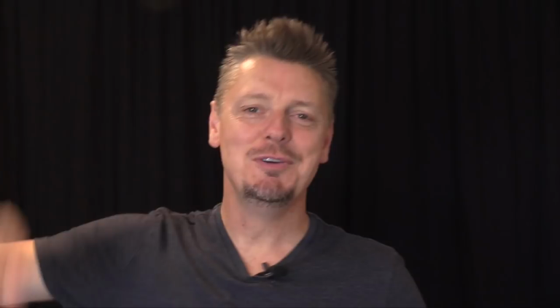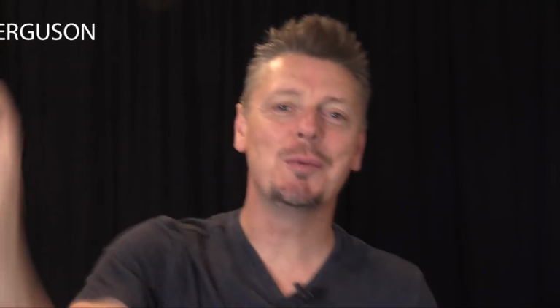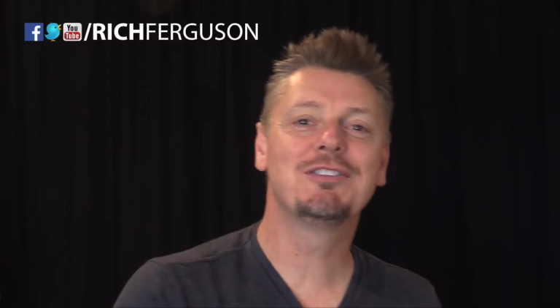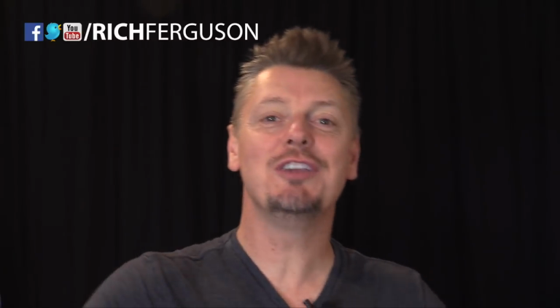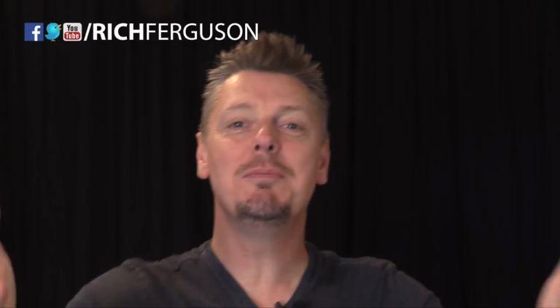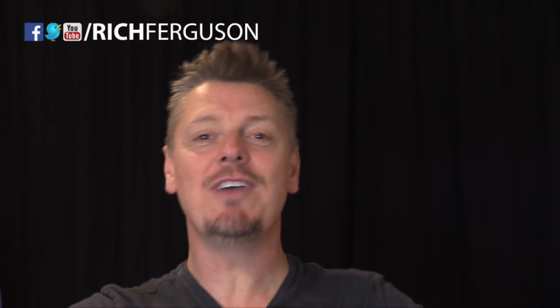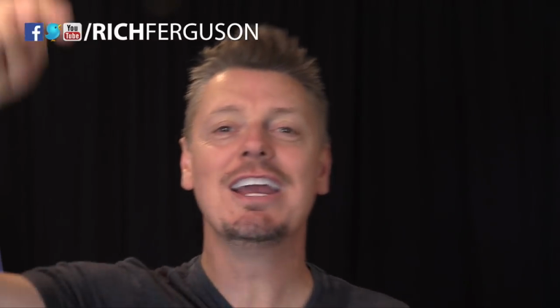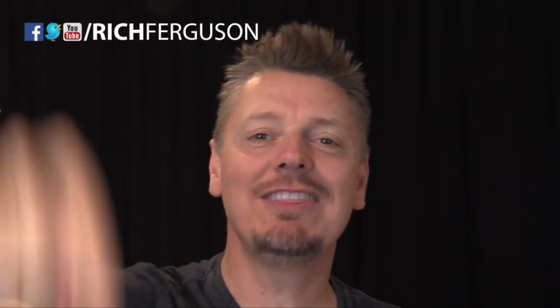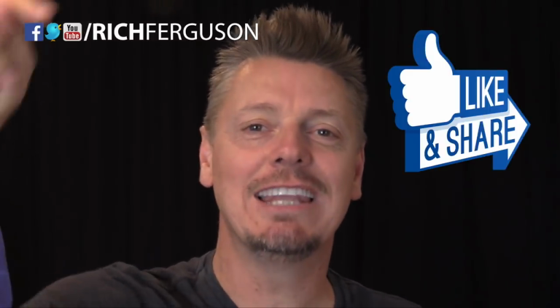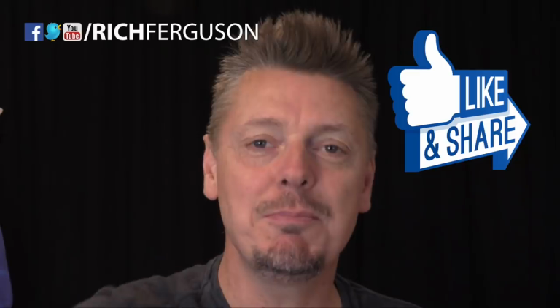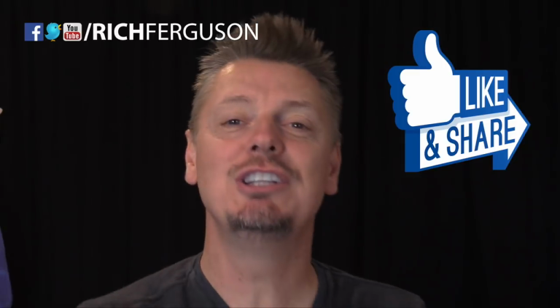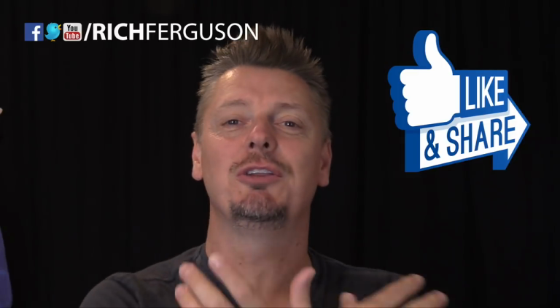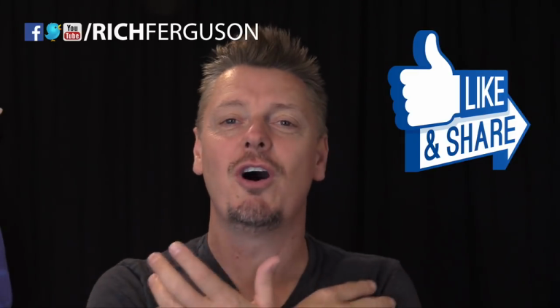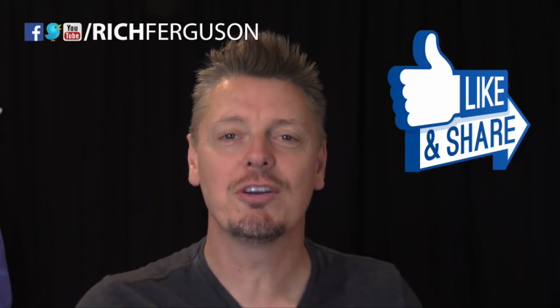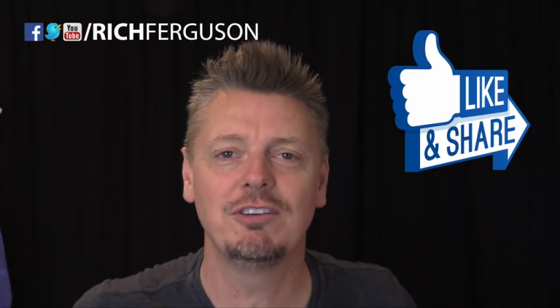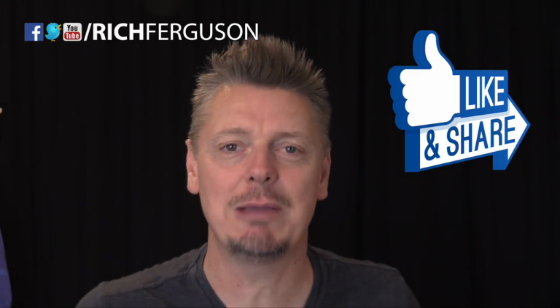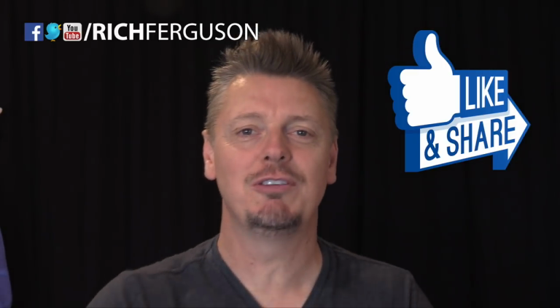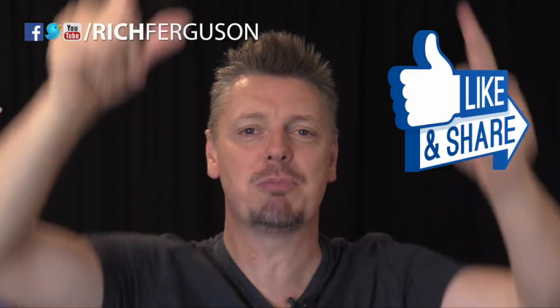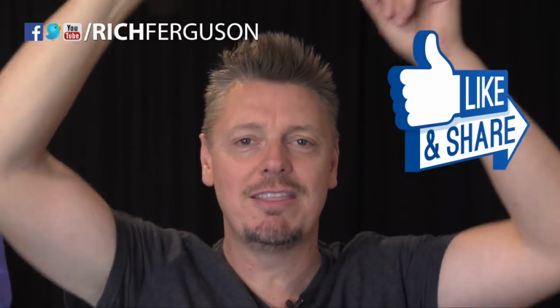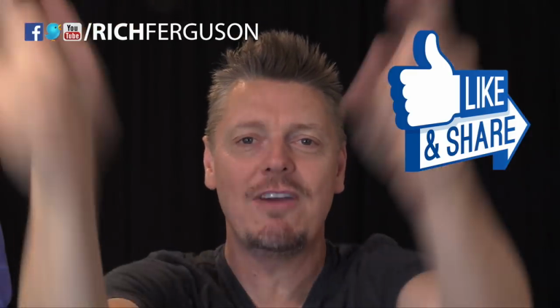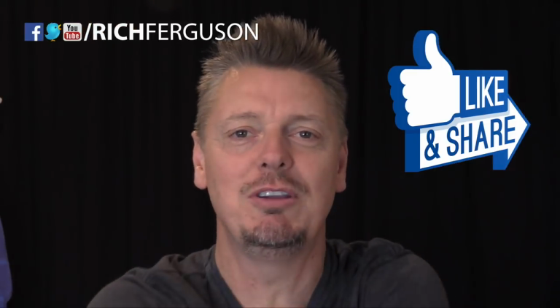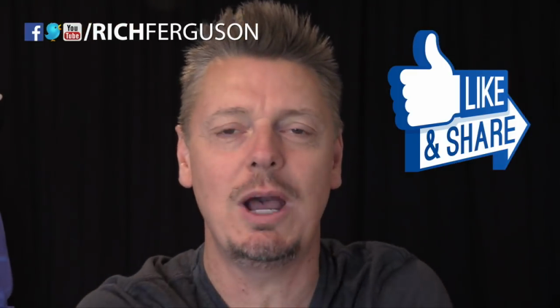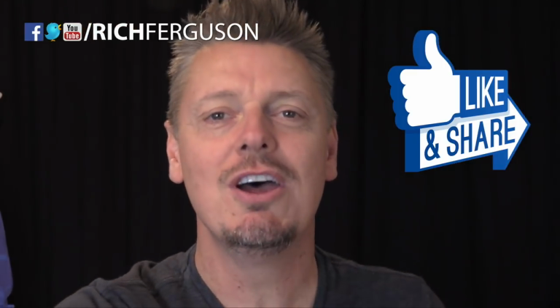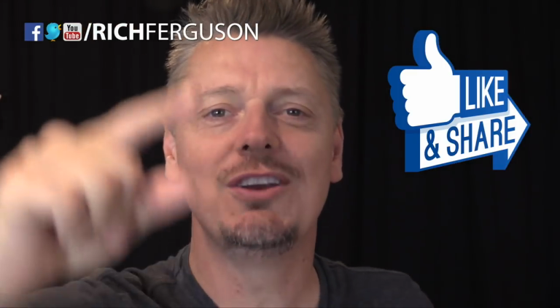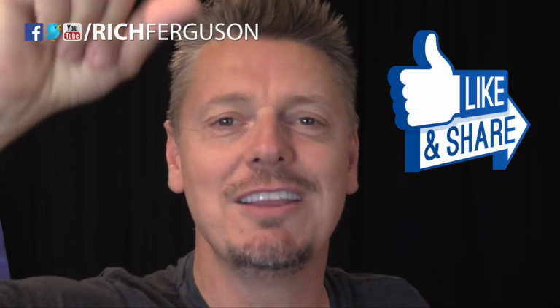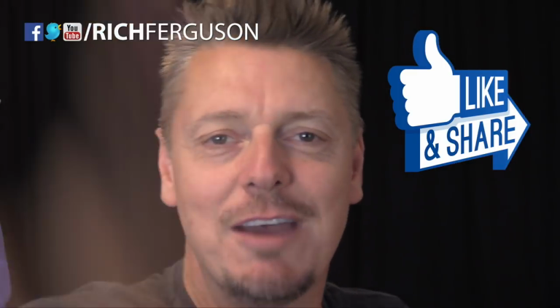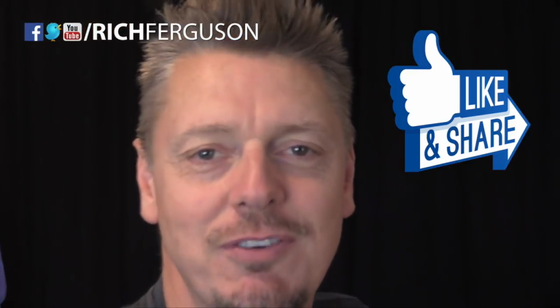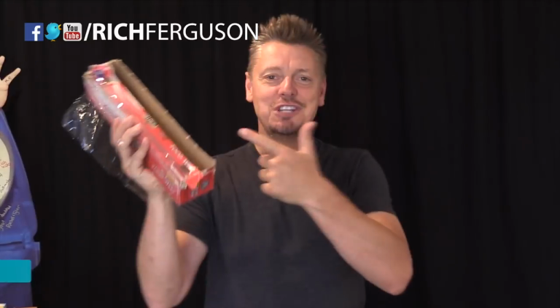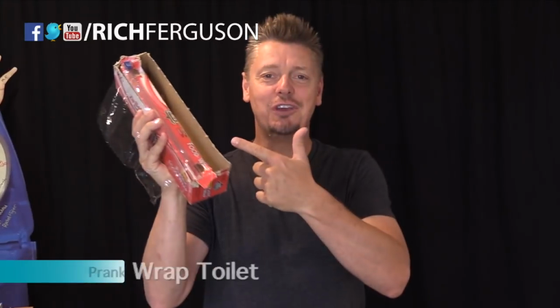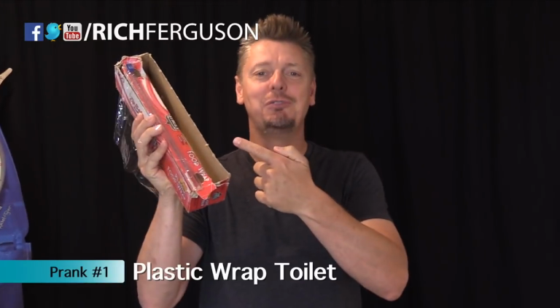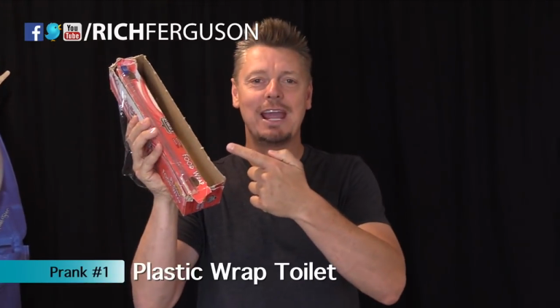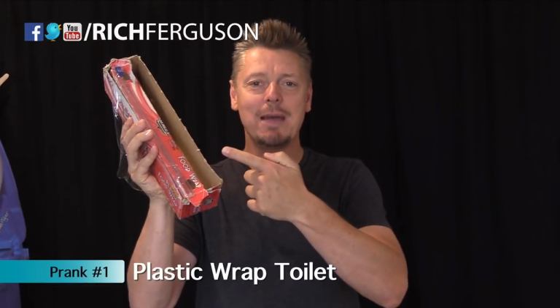Before we get started, do me a big favor — hit that like button and share this with all your friends and family so they can prank their families as well. Let's have some fun!